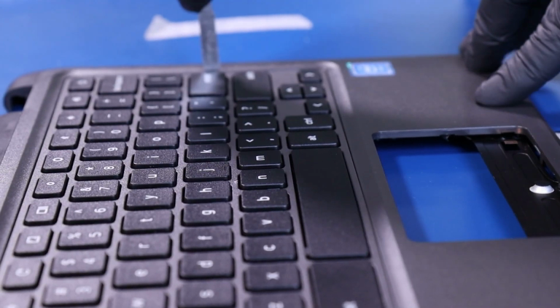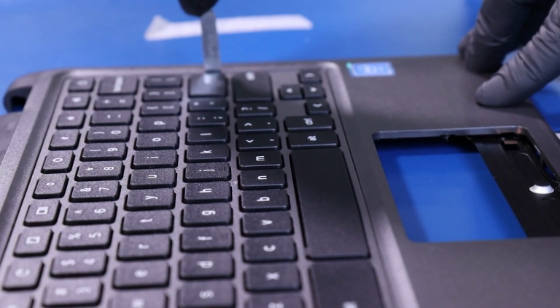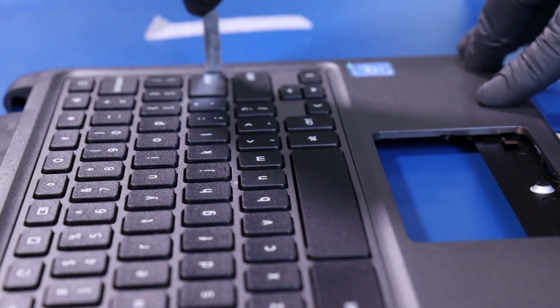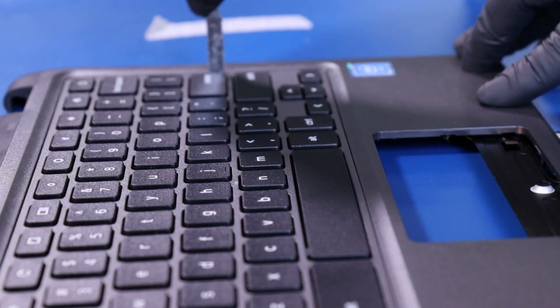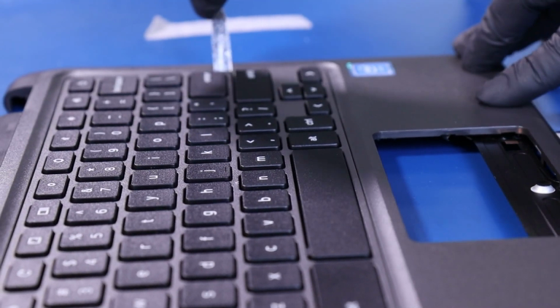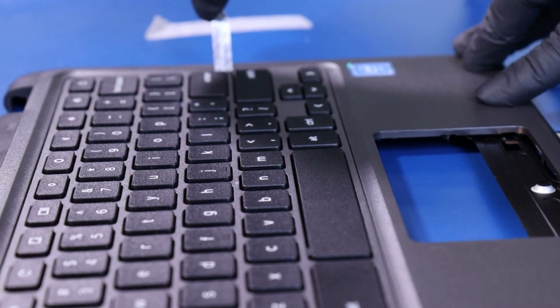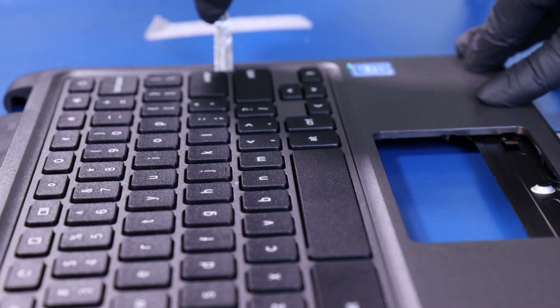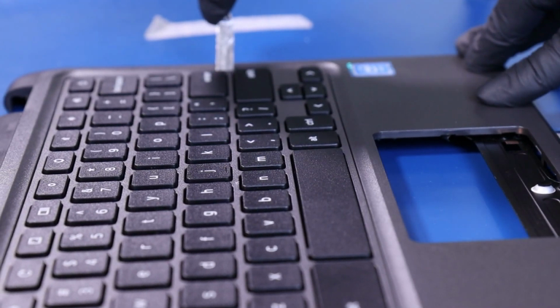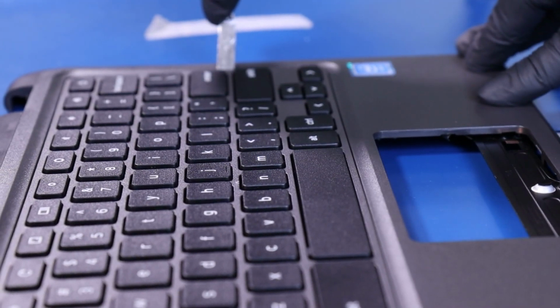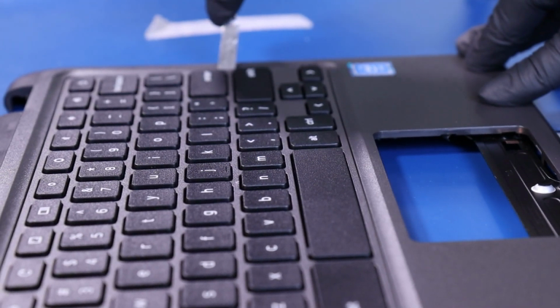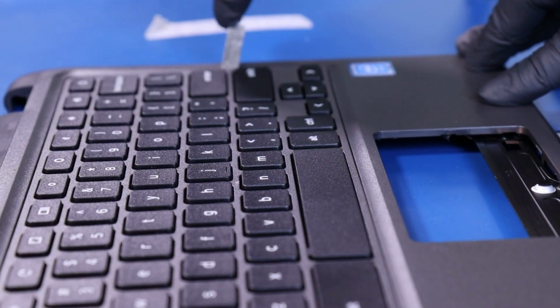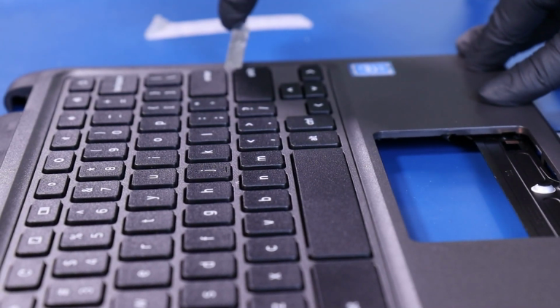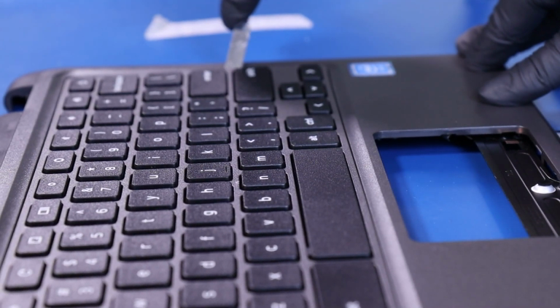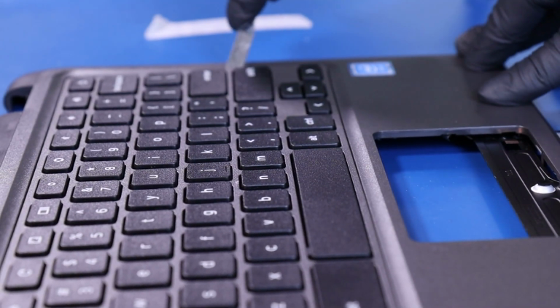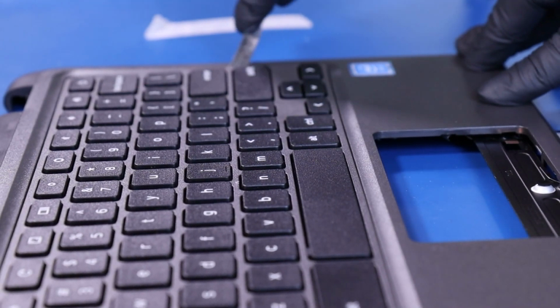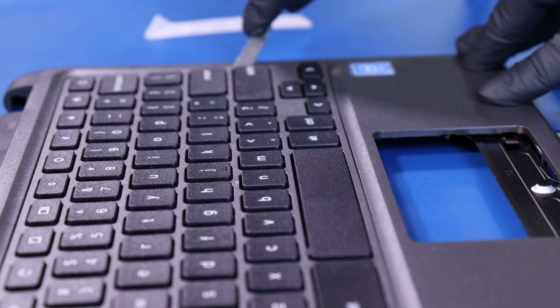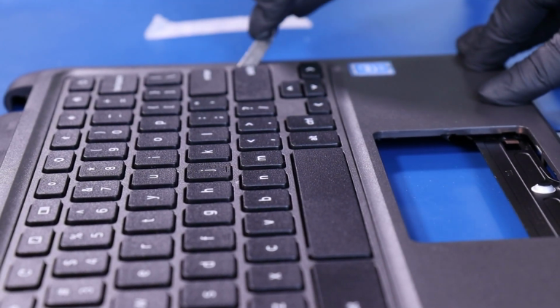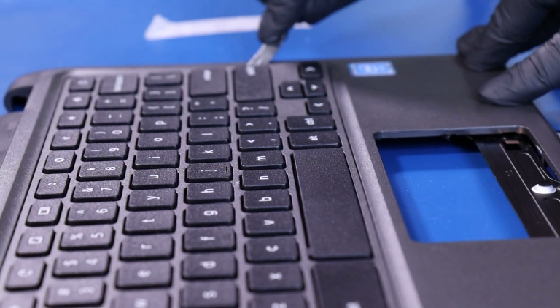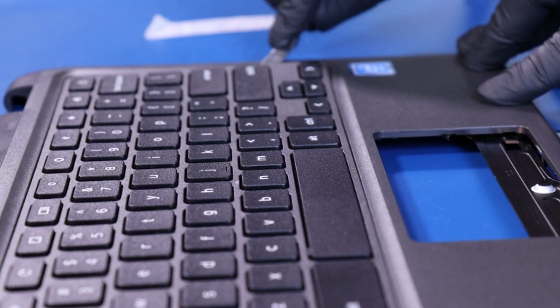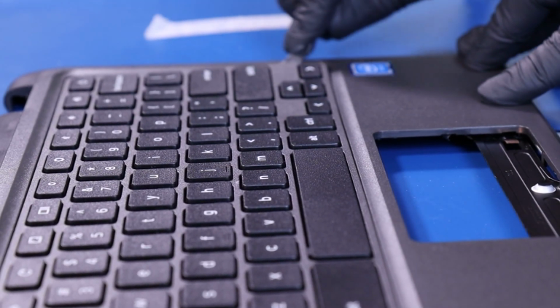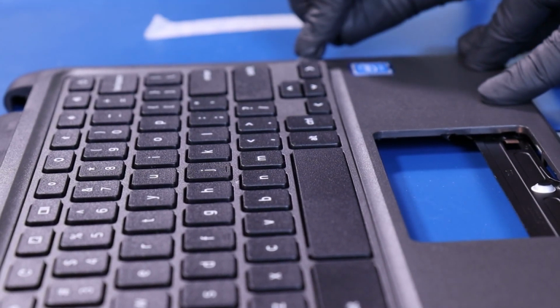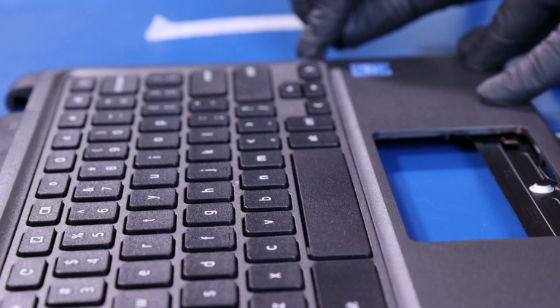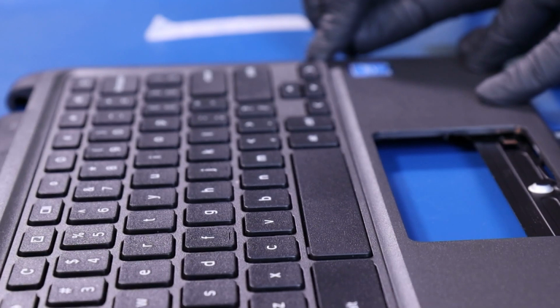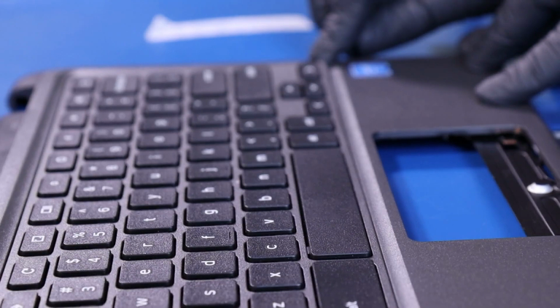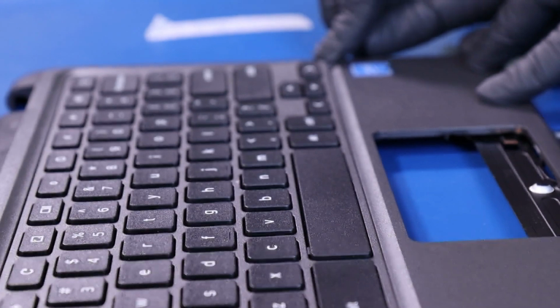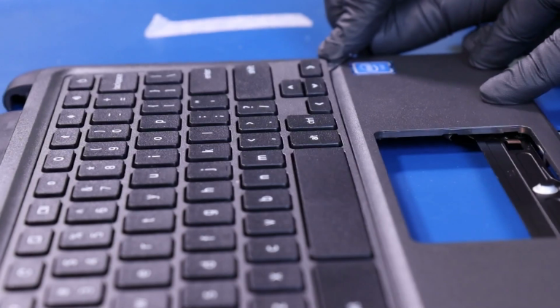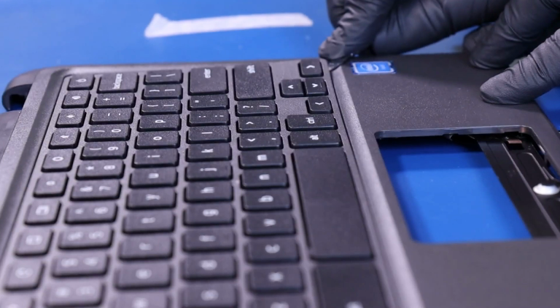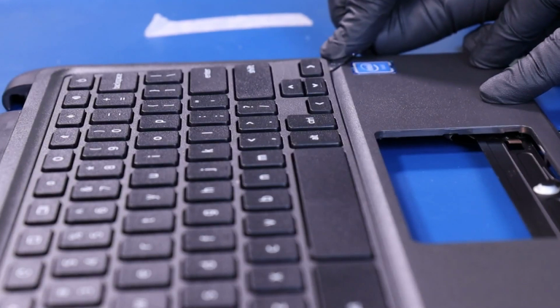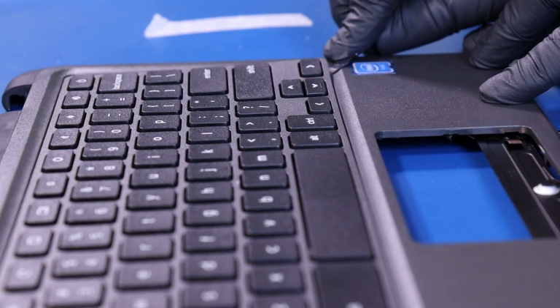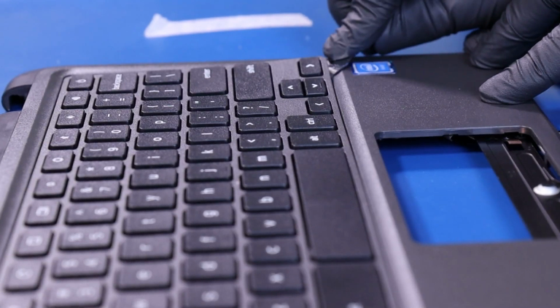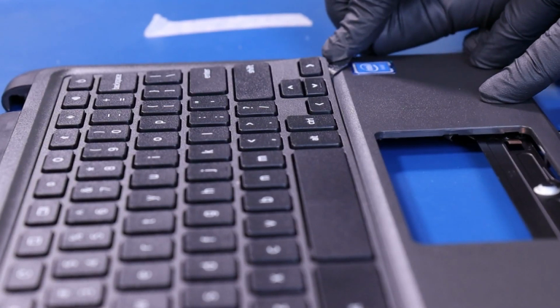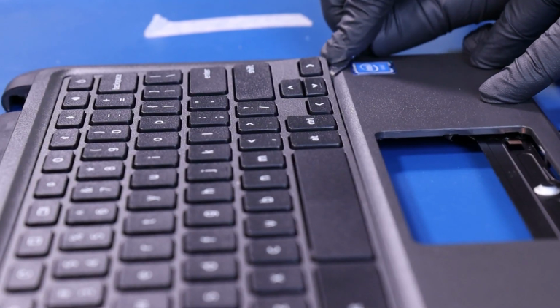Take care not to use too much force, as the tabs on the palm rest meant to hold the keyboard in can easily break.